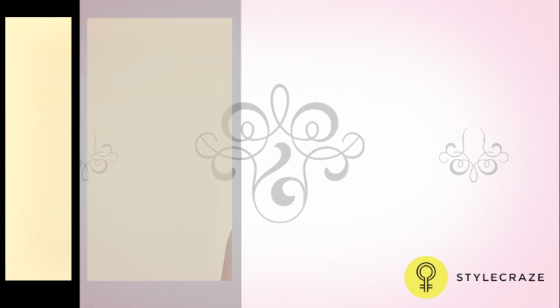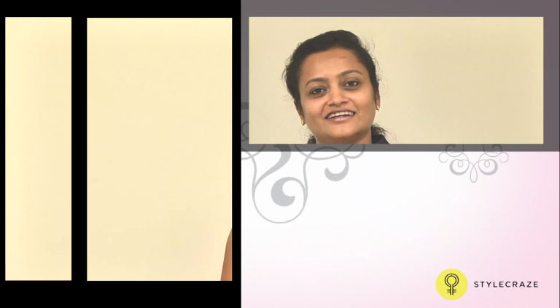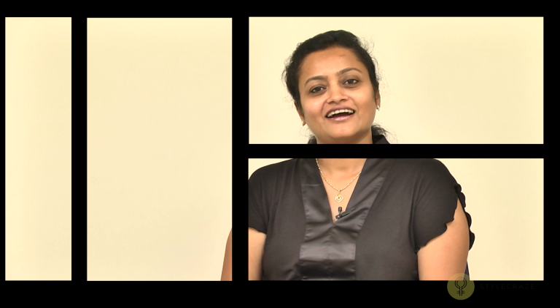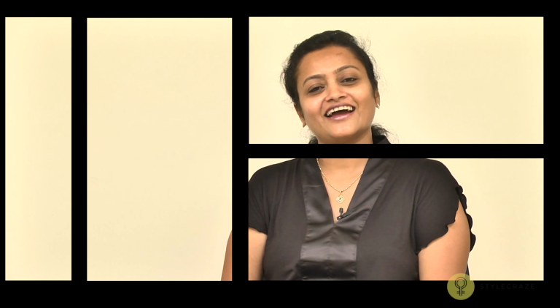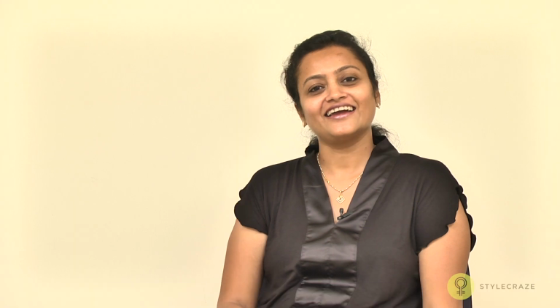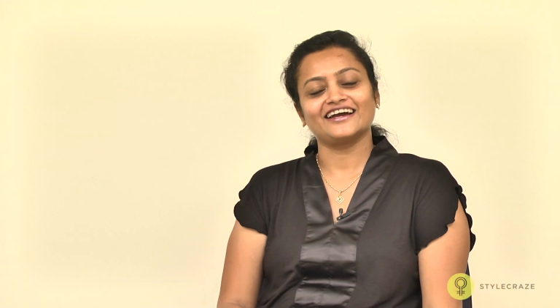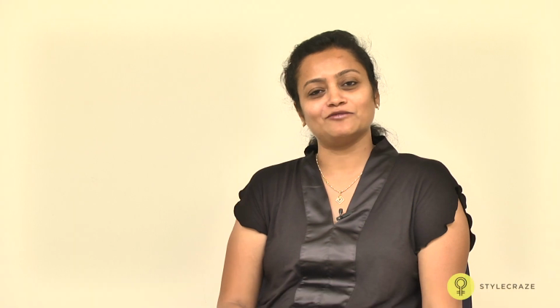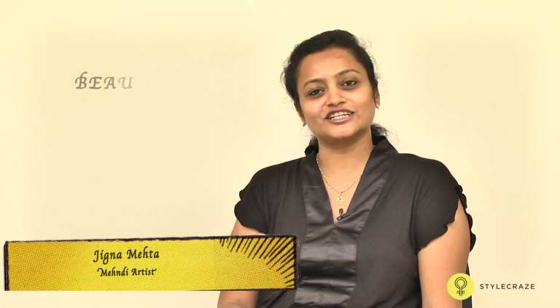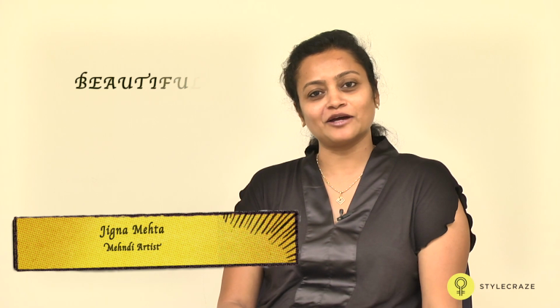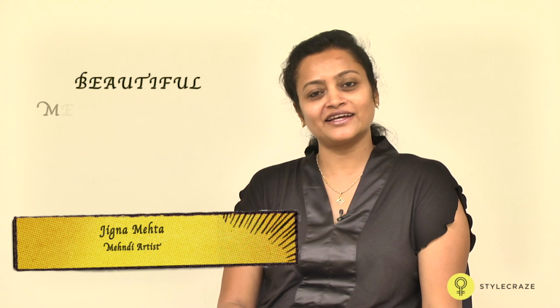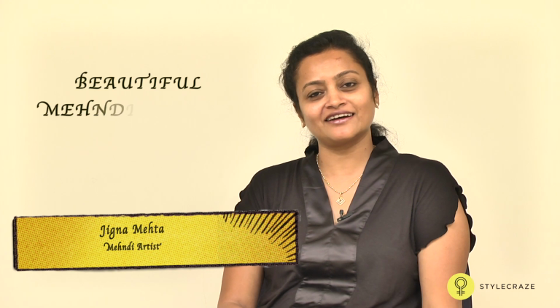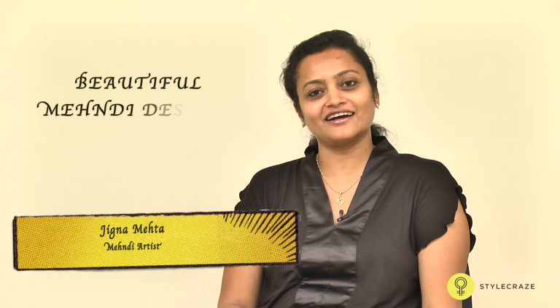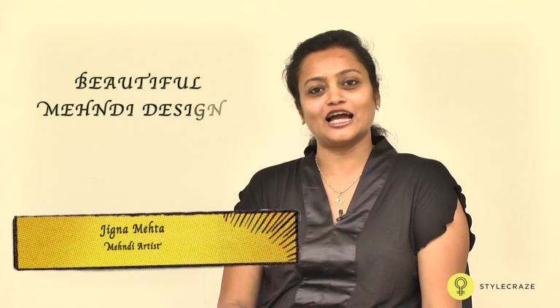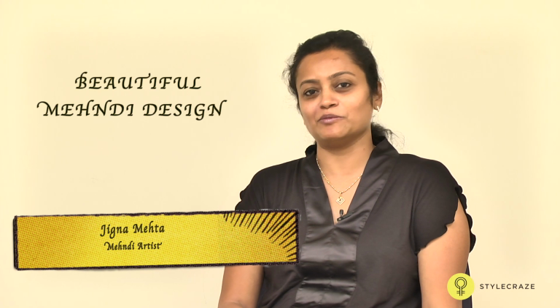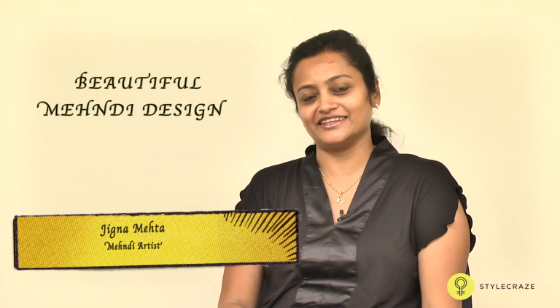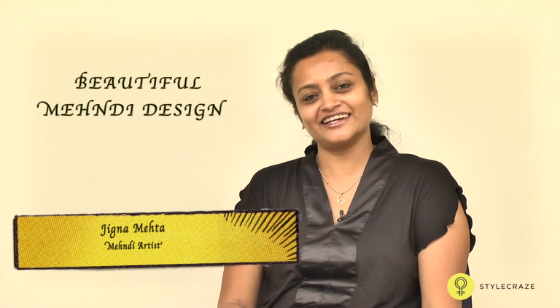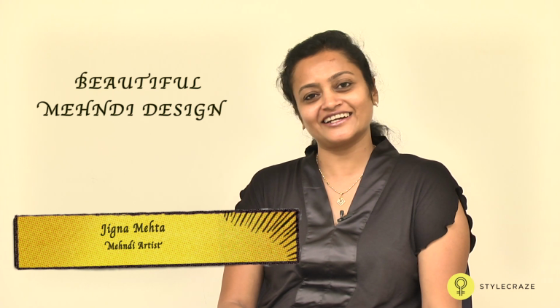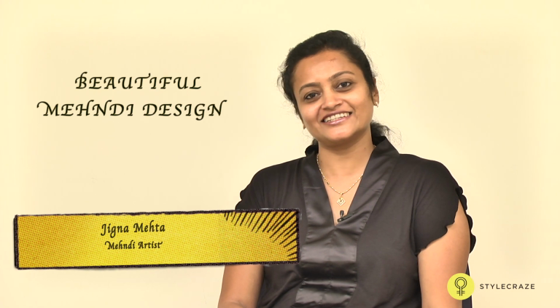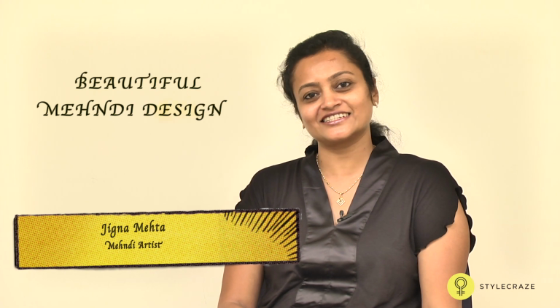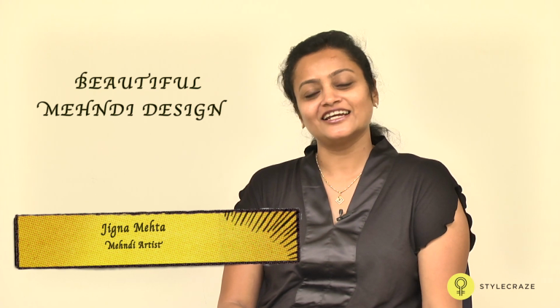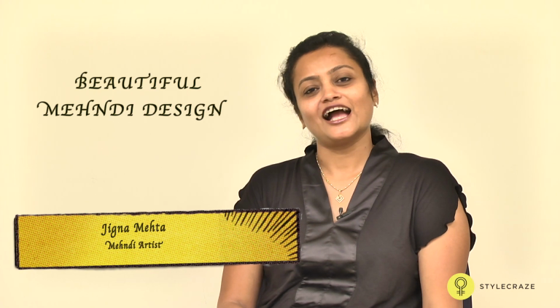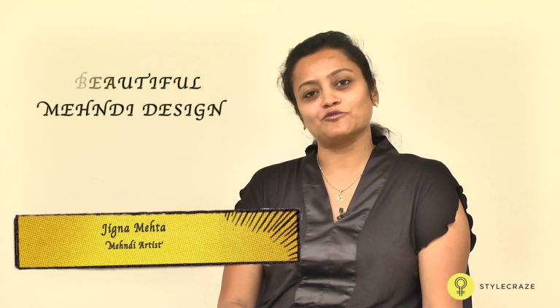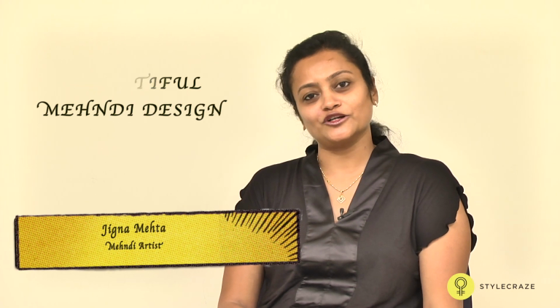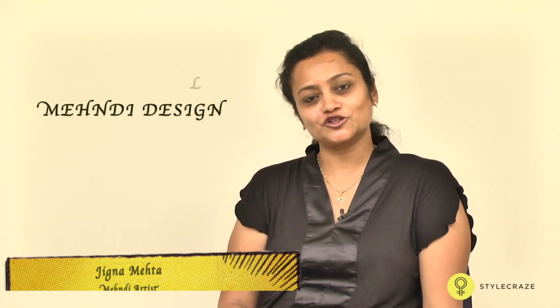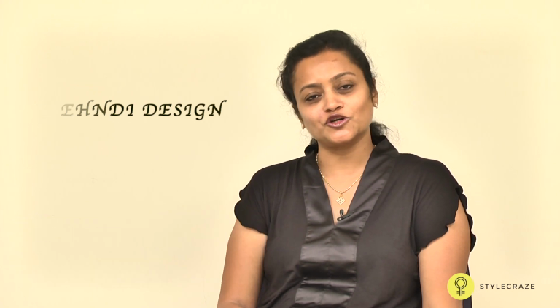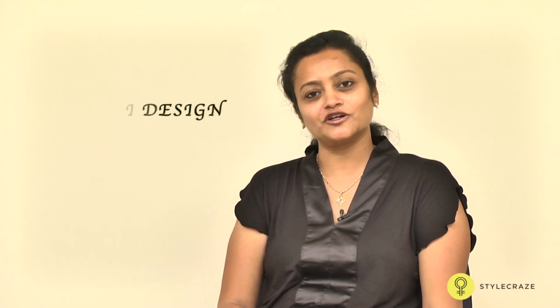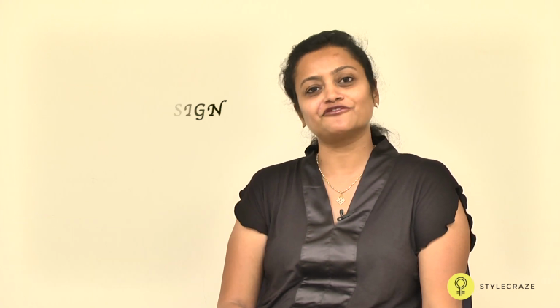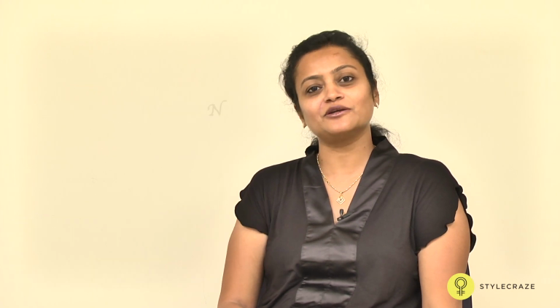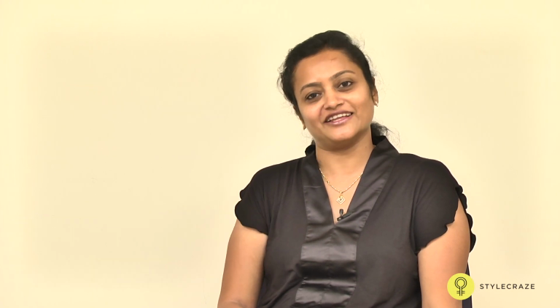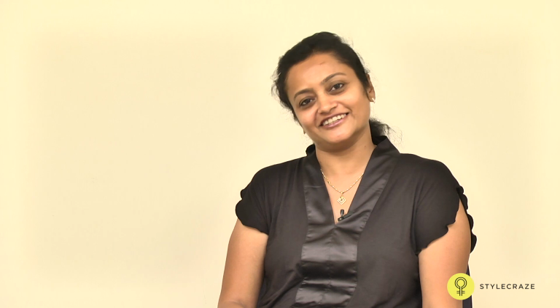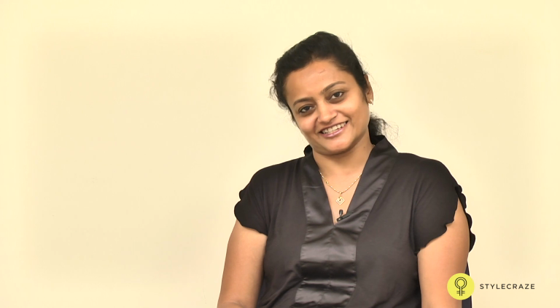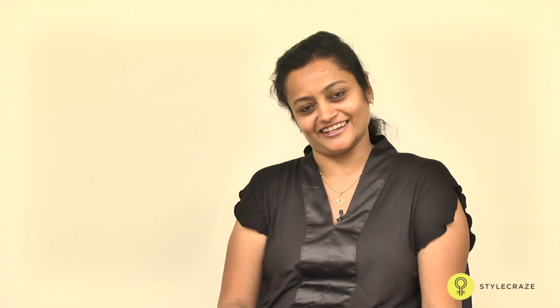Hi, I am Jigna Mehta. I am a mehendi artist. I am going to show you different mehendi designs.